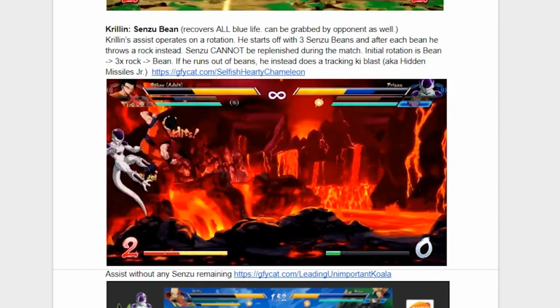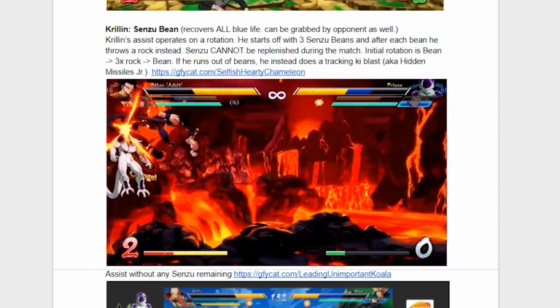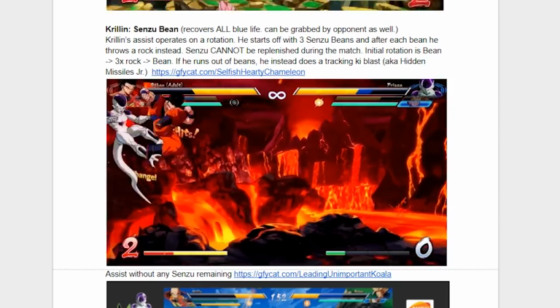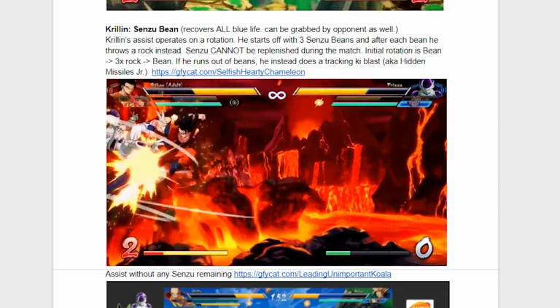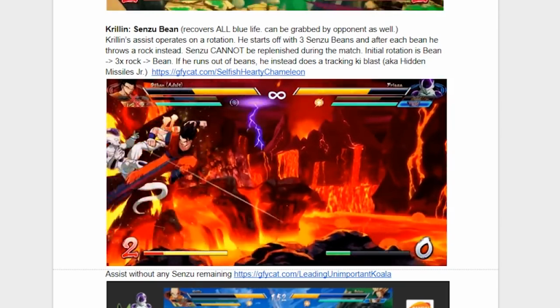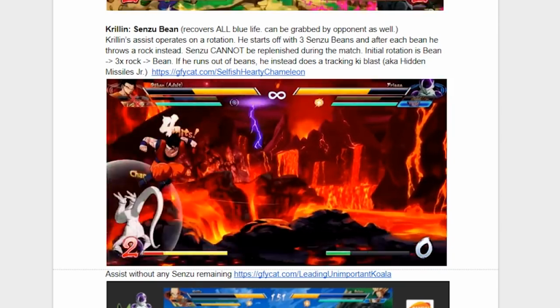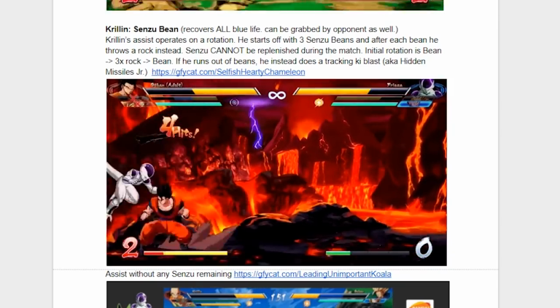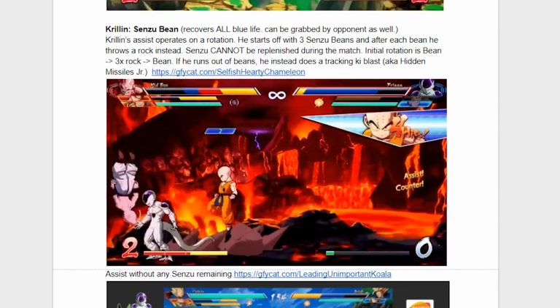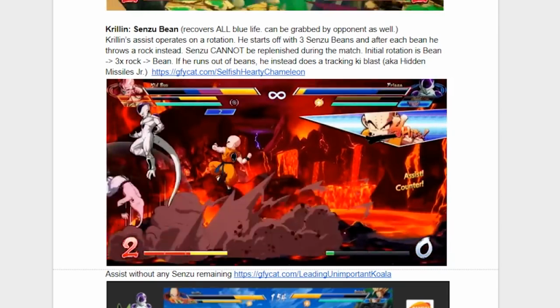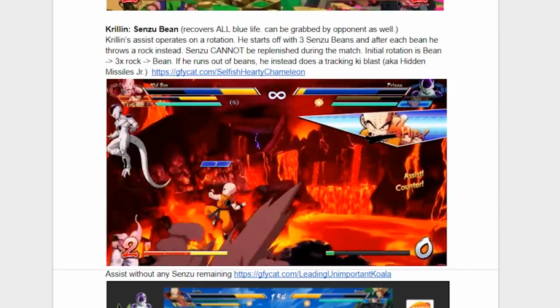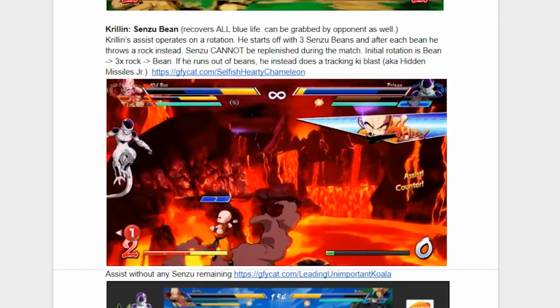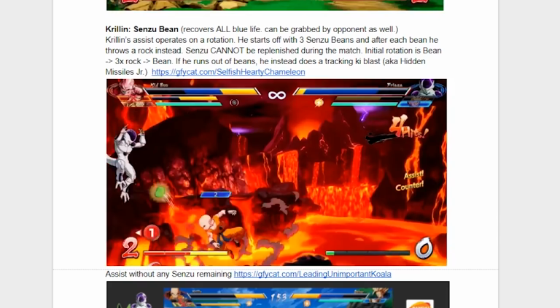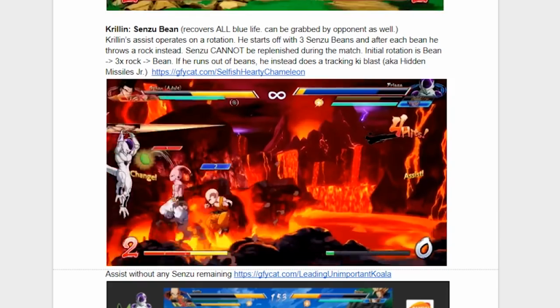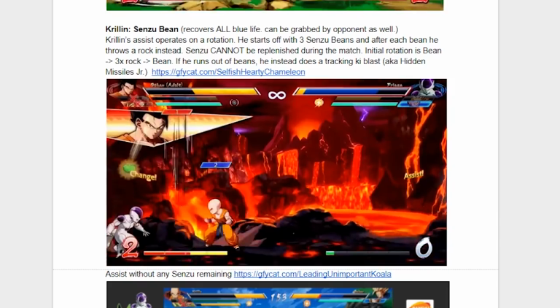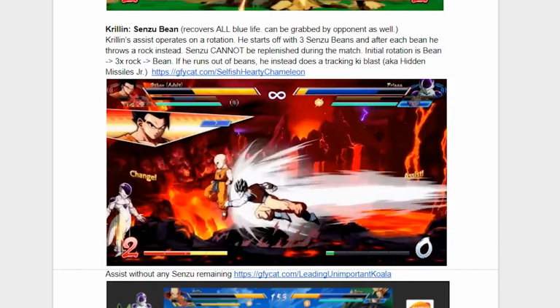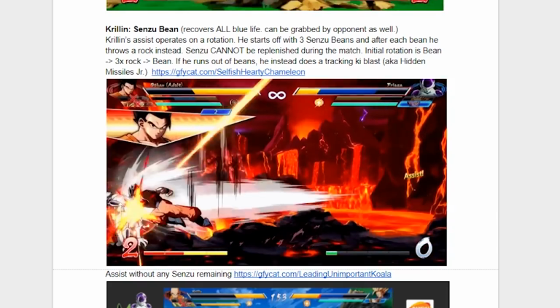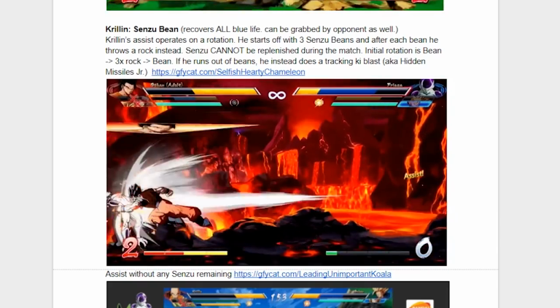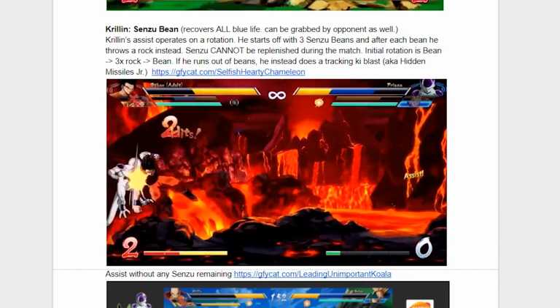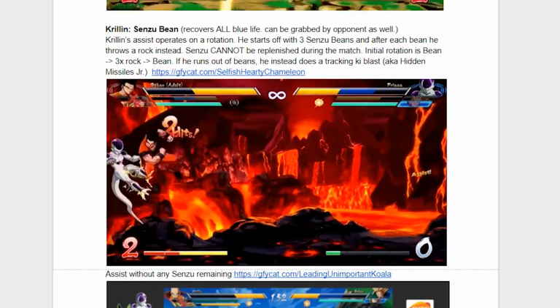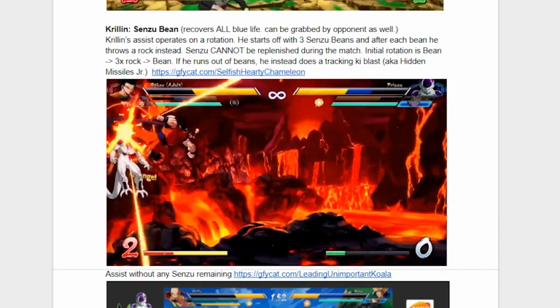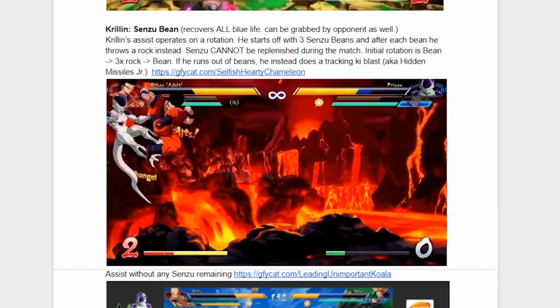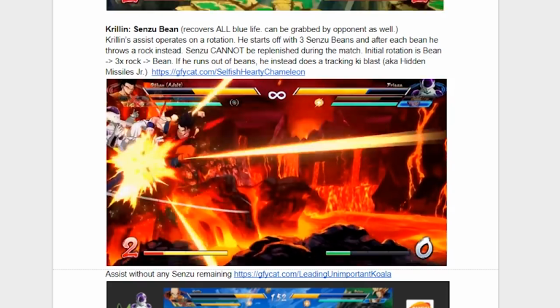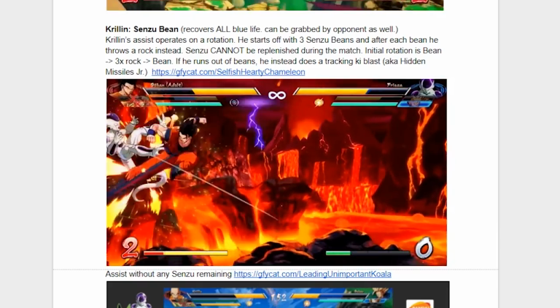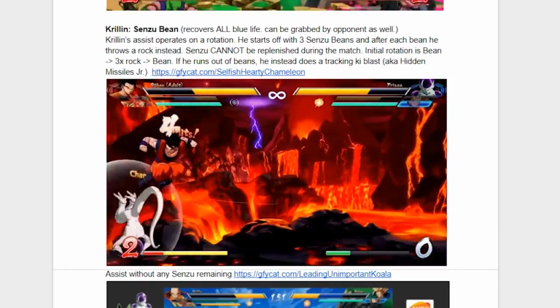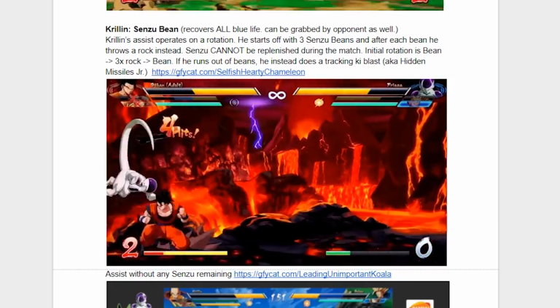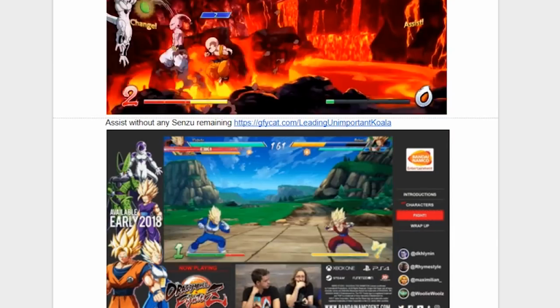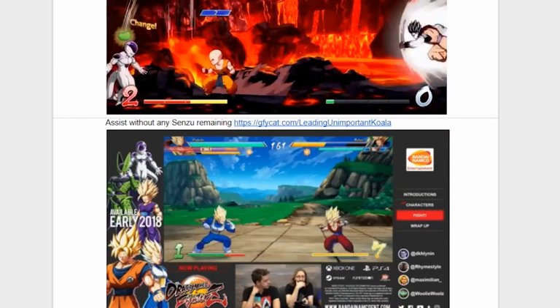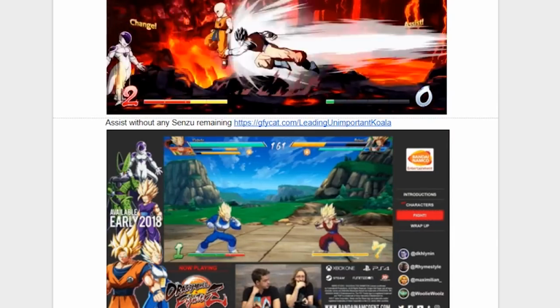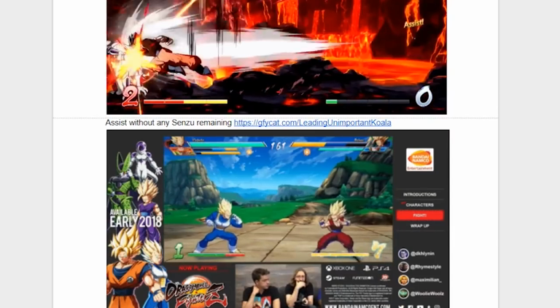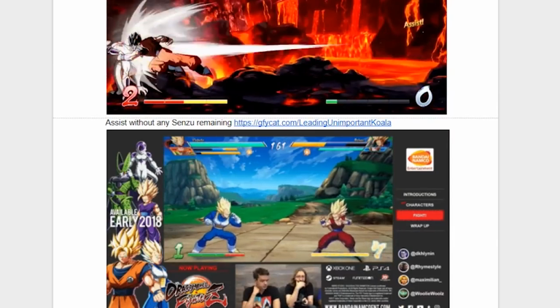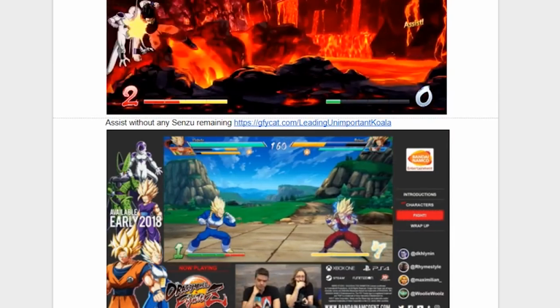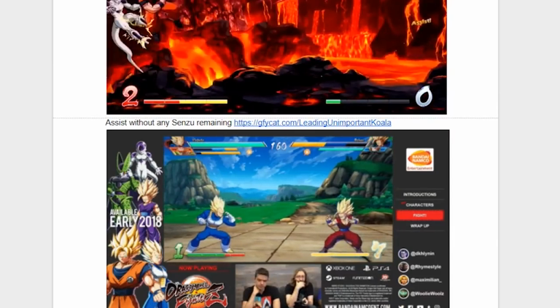After you run out of beans, when you do the assist, you don't throw rocks — you just get a tracking ki blast, which looks like this.